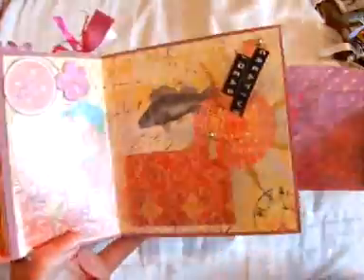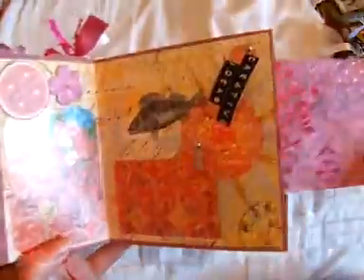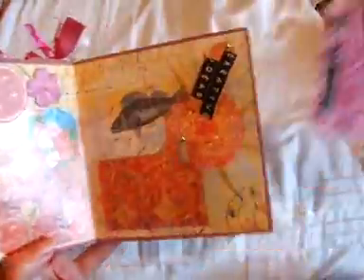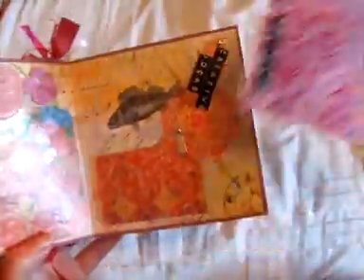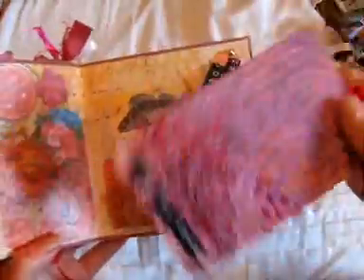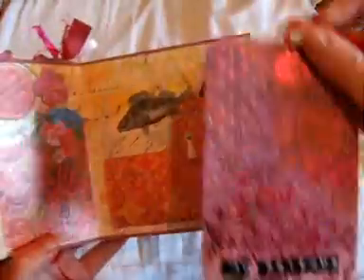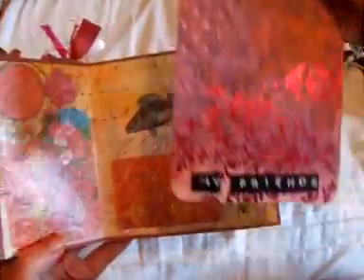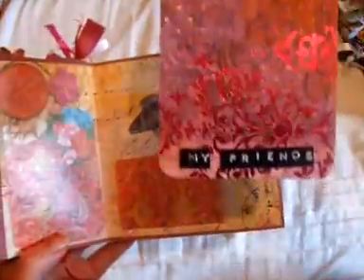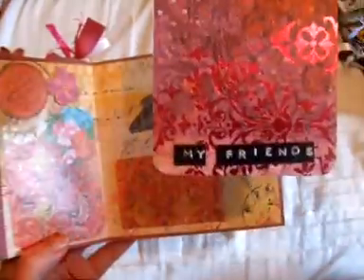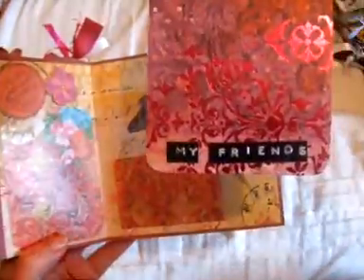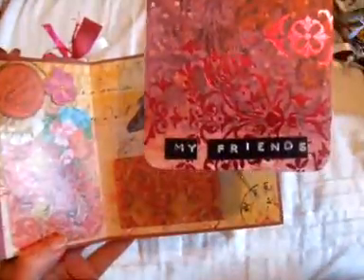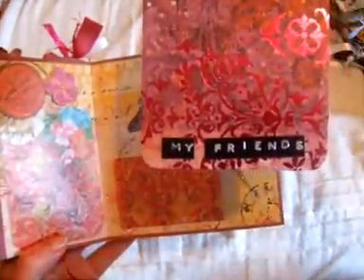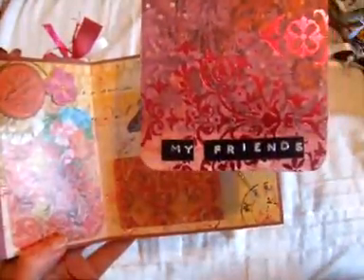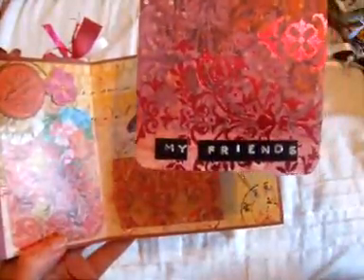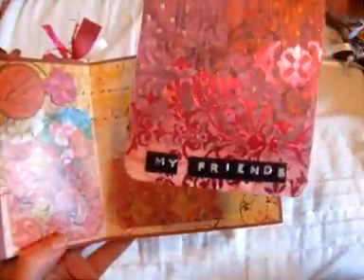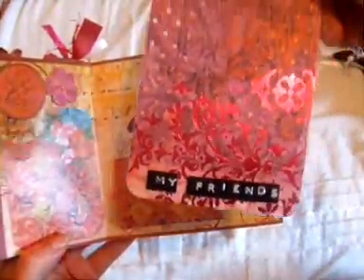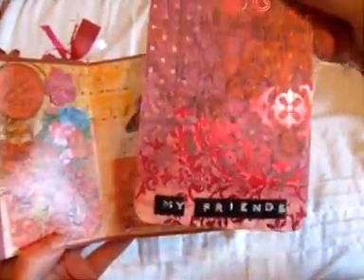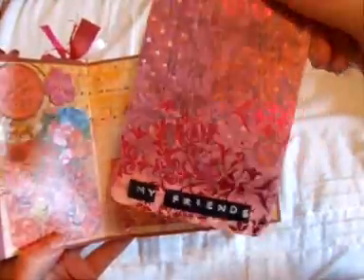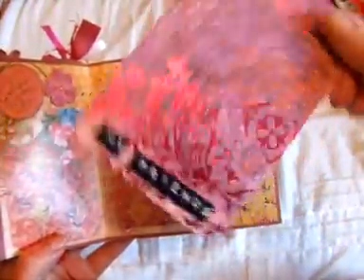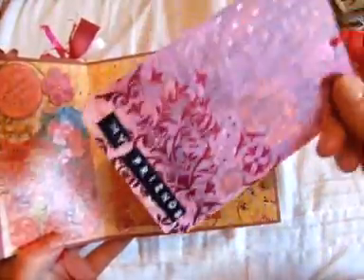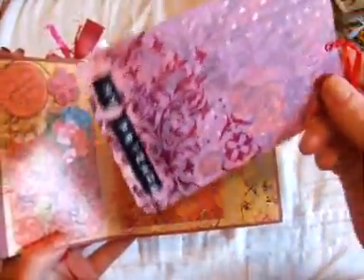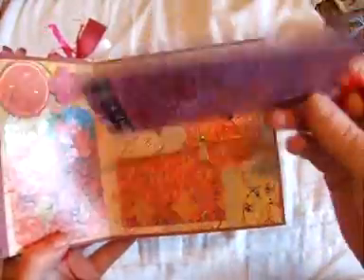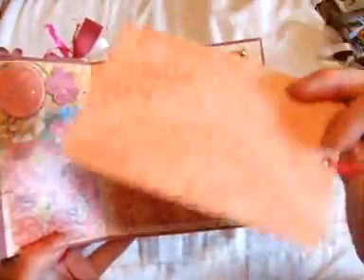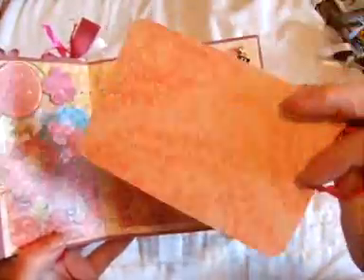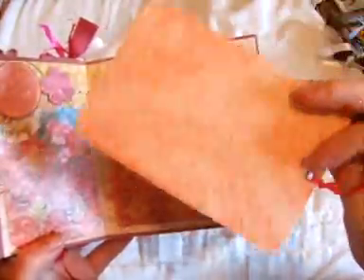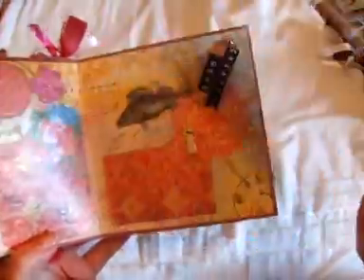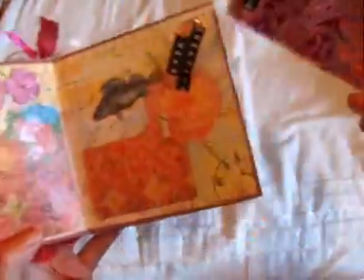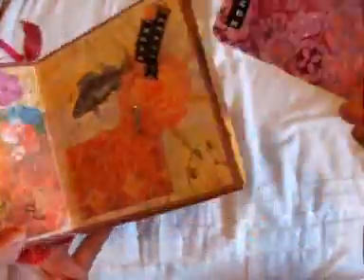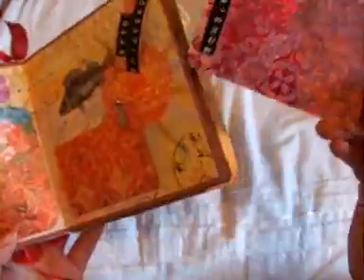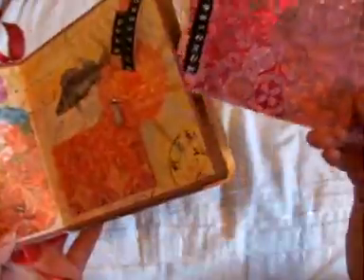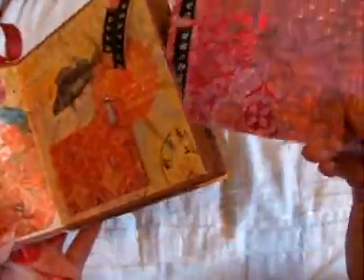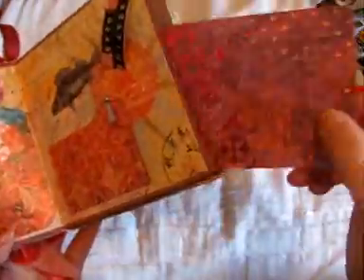Here there's just a tag that says 'My Friends' so she can put pictures of her friends on there.